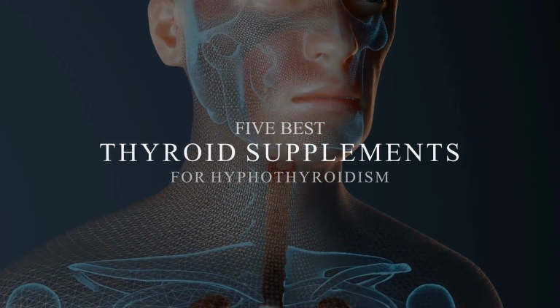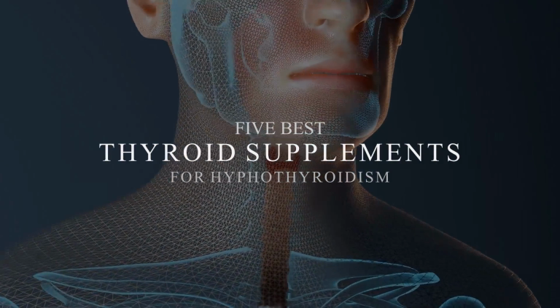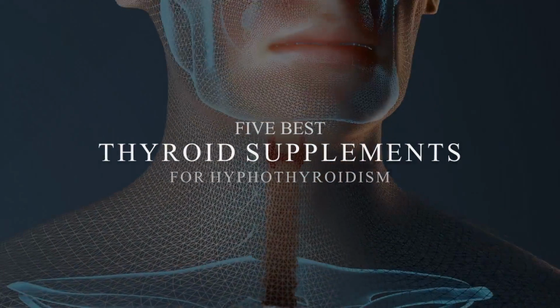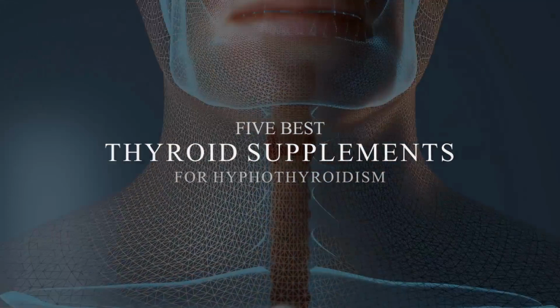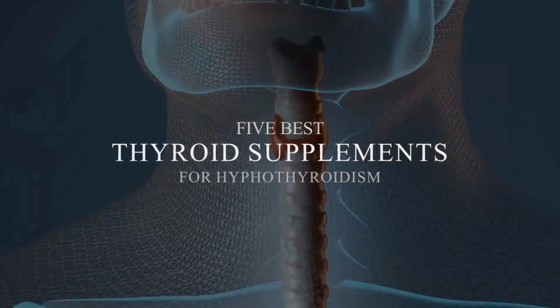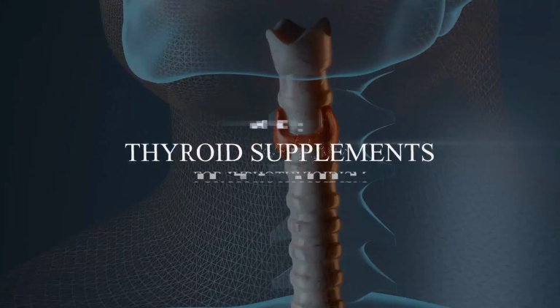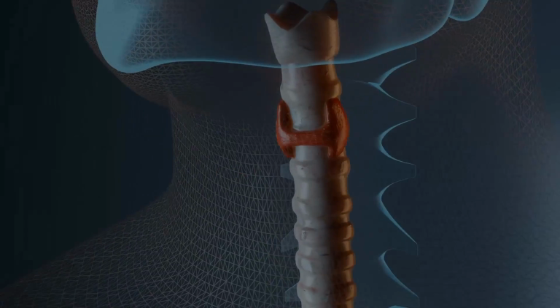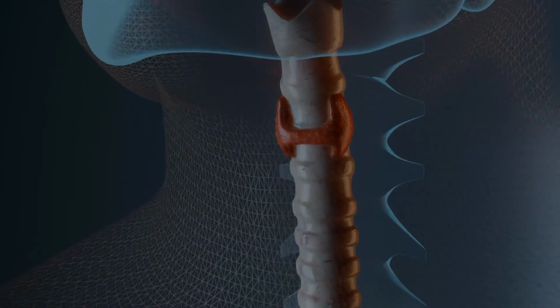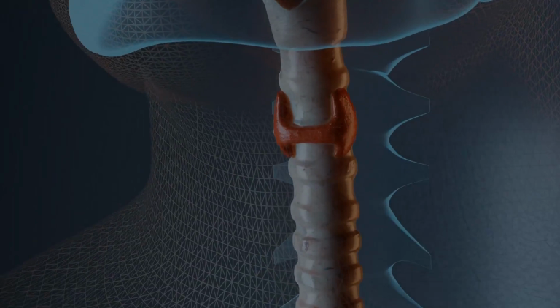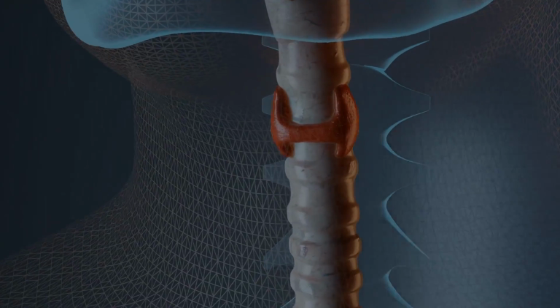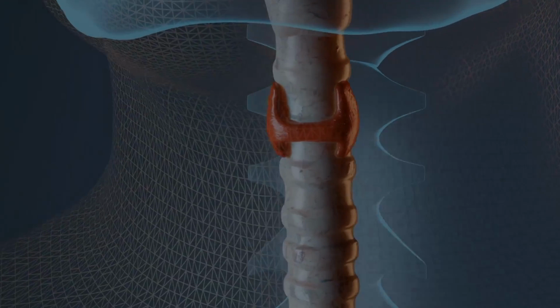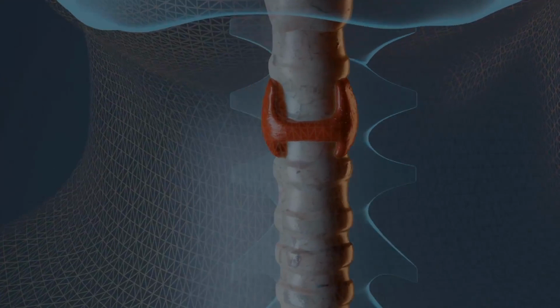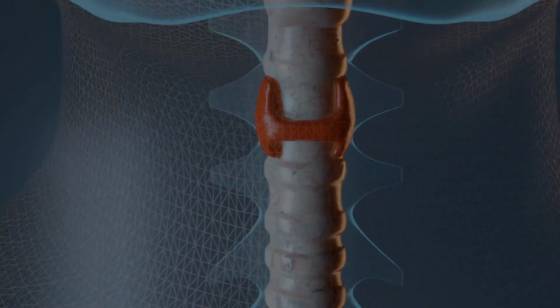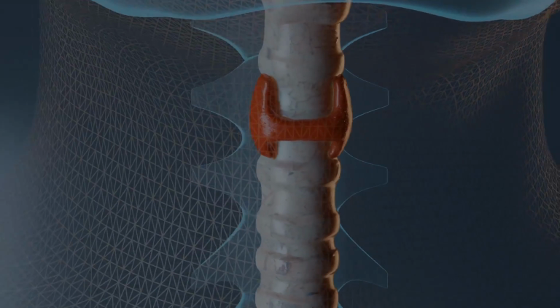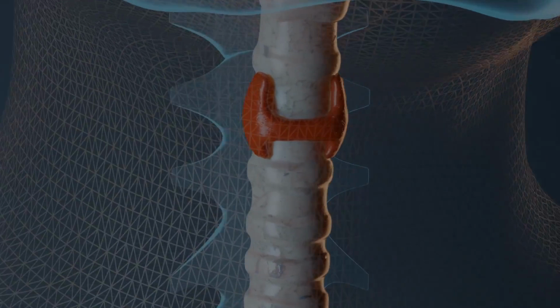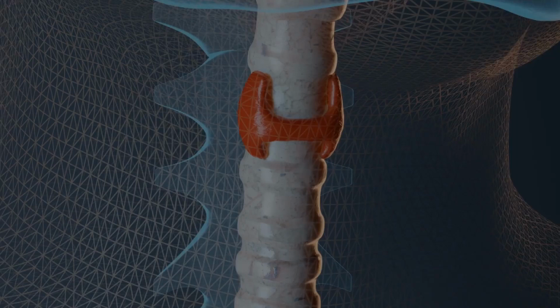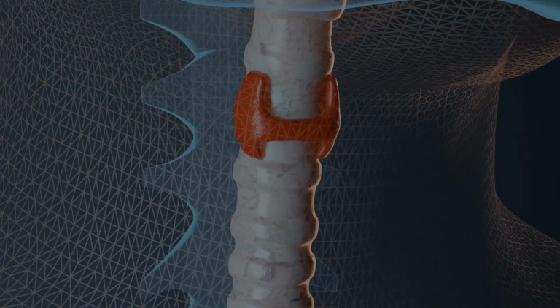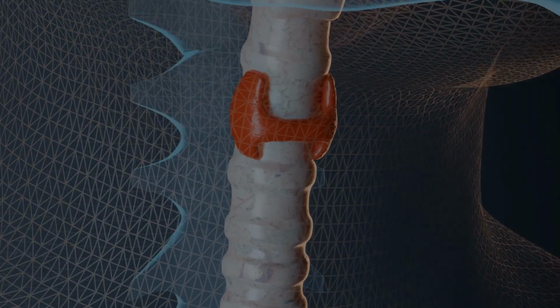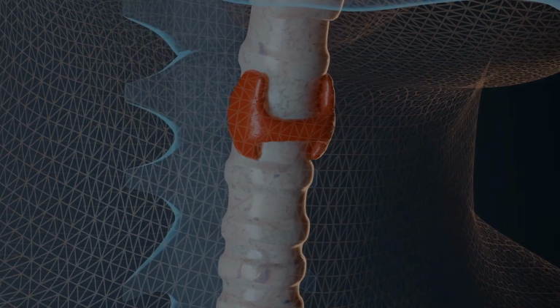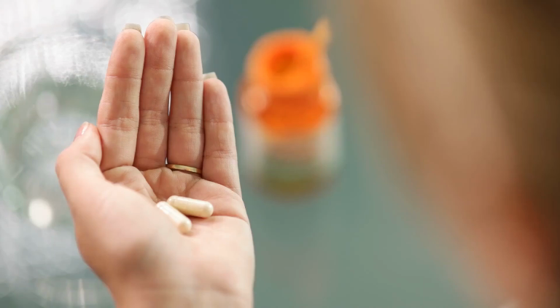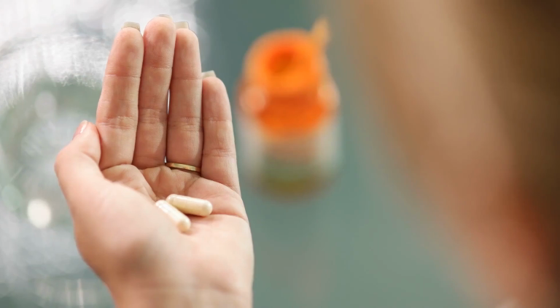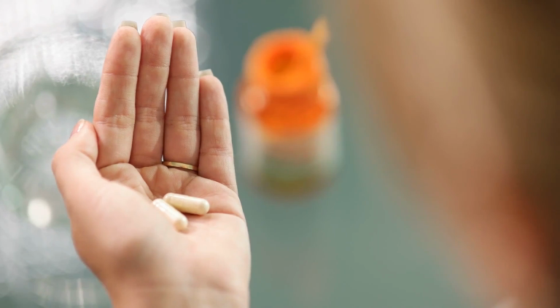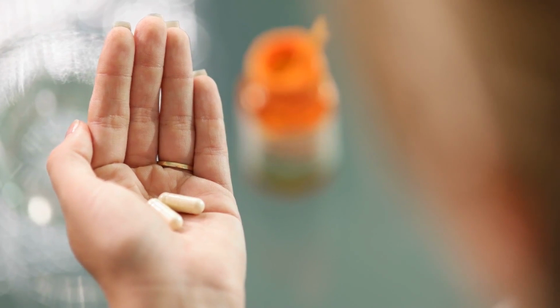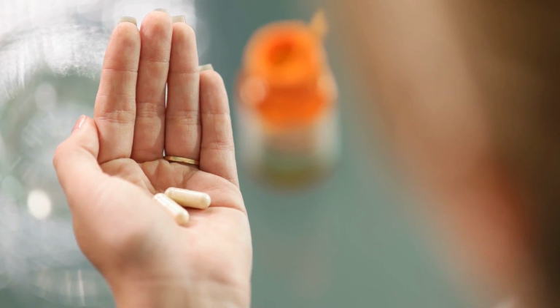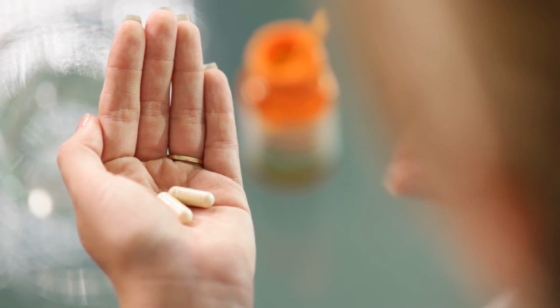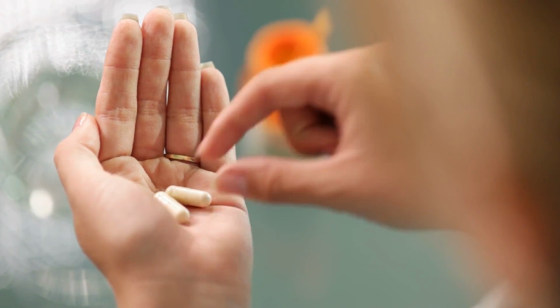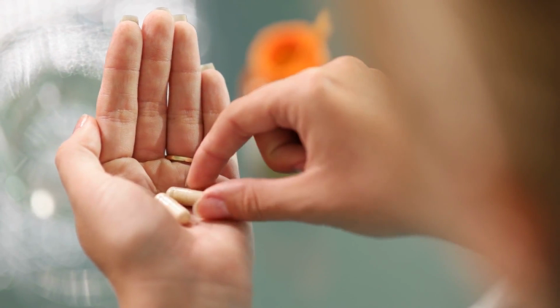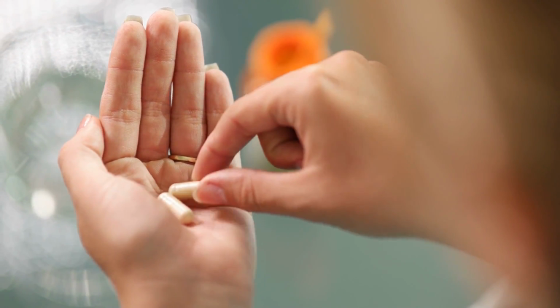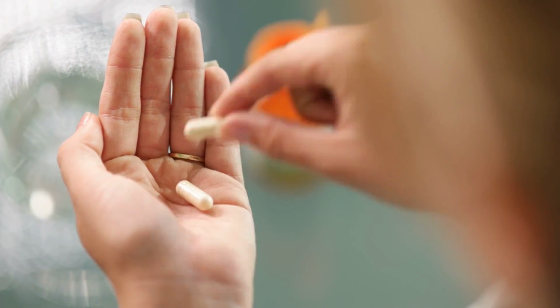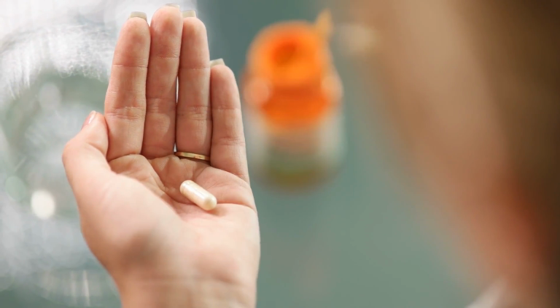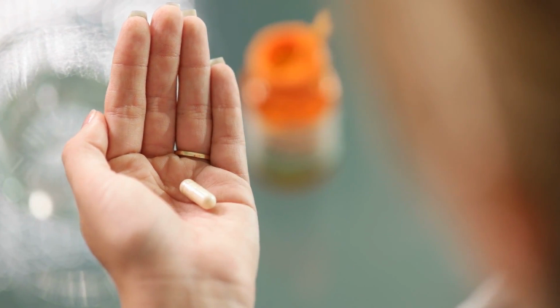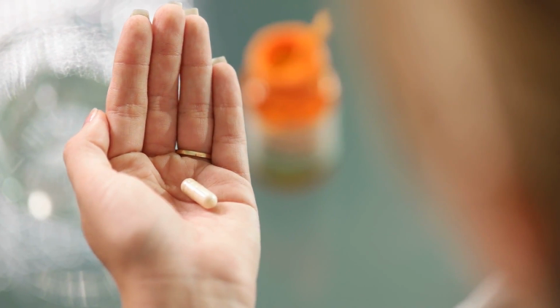Figuring out which thyroid supplements to take for hypothyroidism can be confusing. This video will show how certain supplements can act as an integral part of your healing.